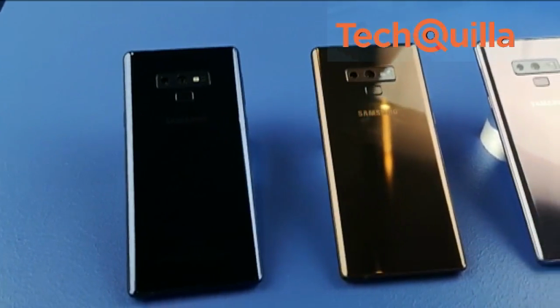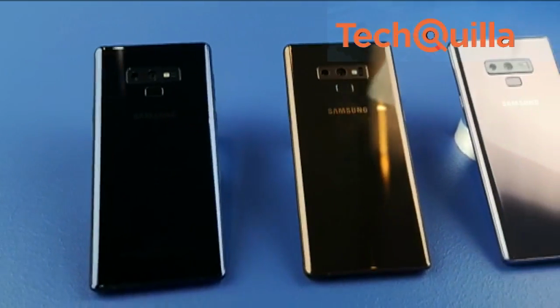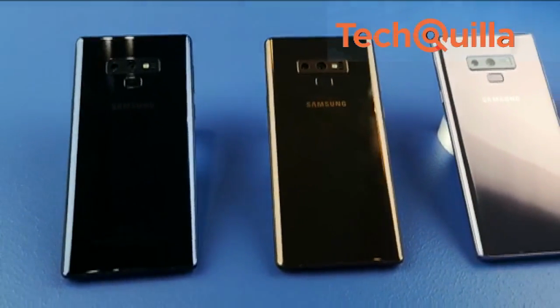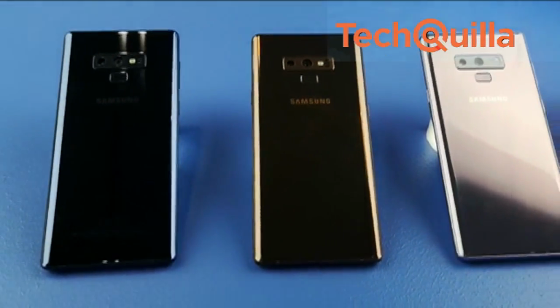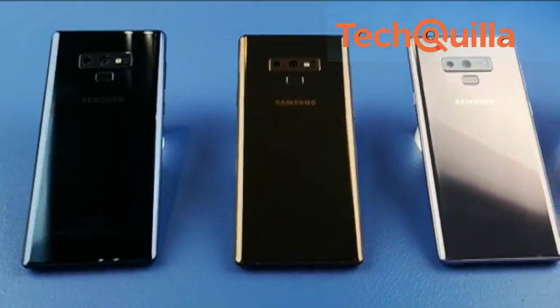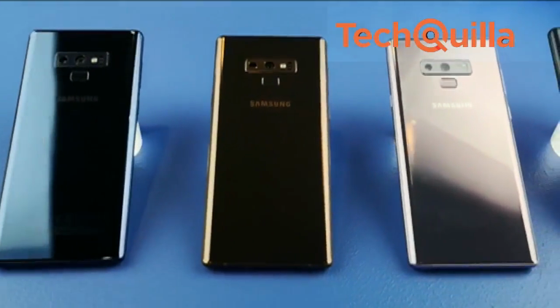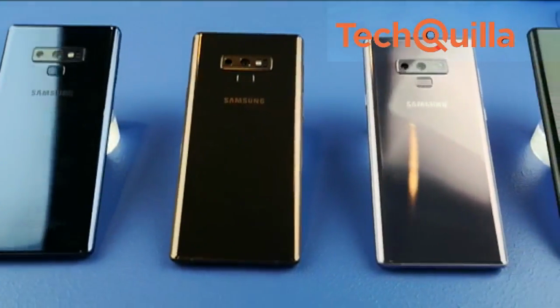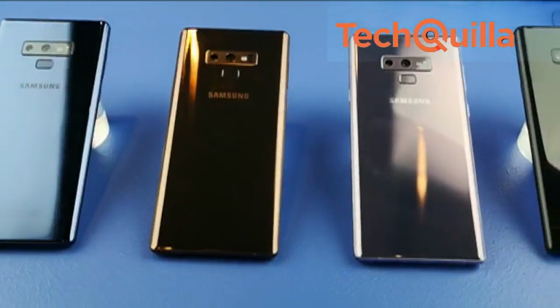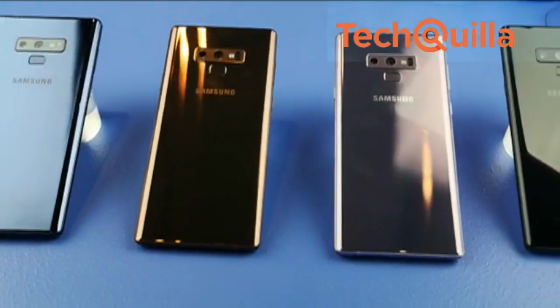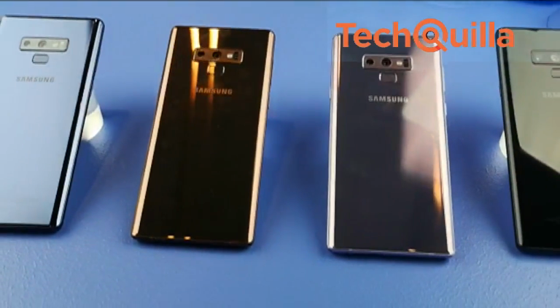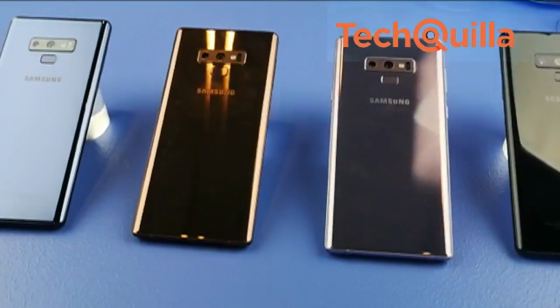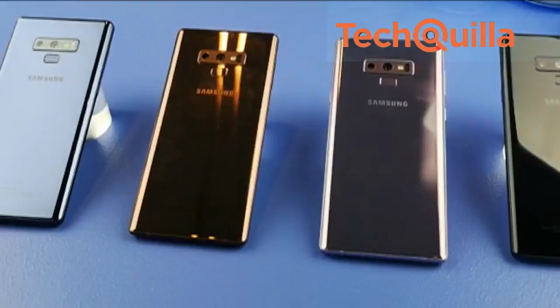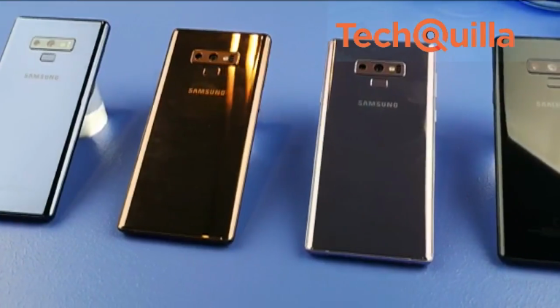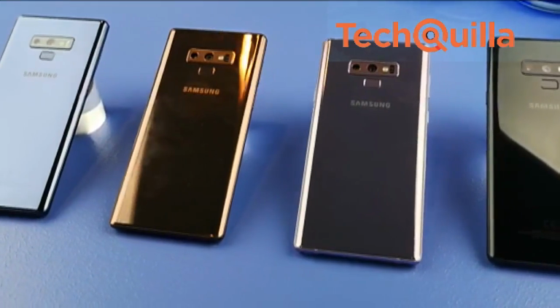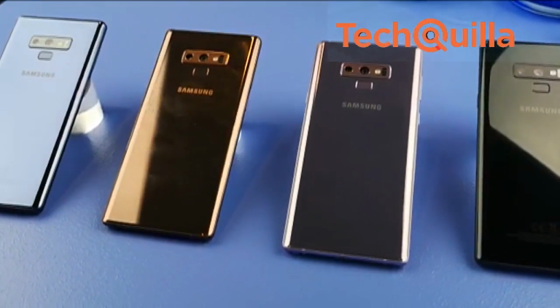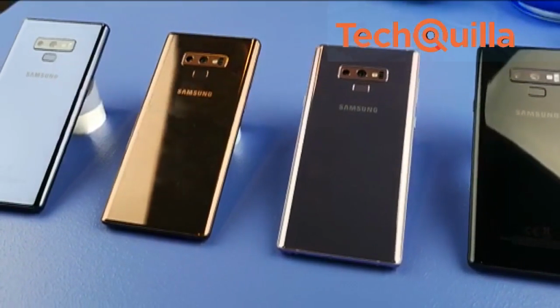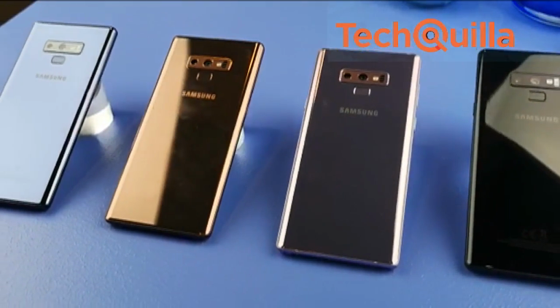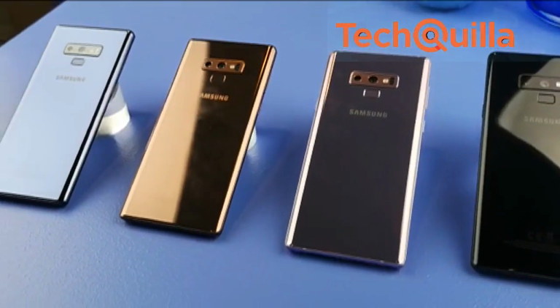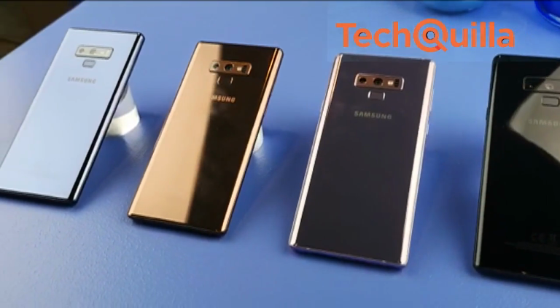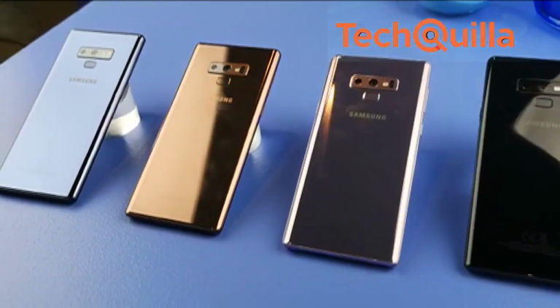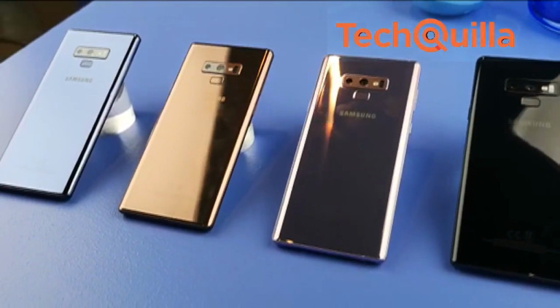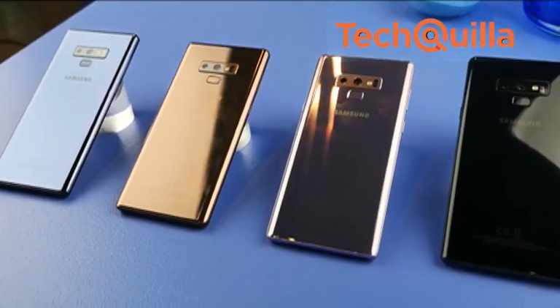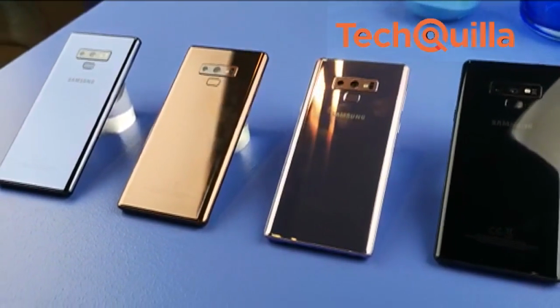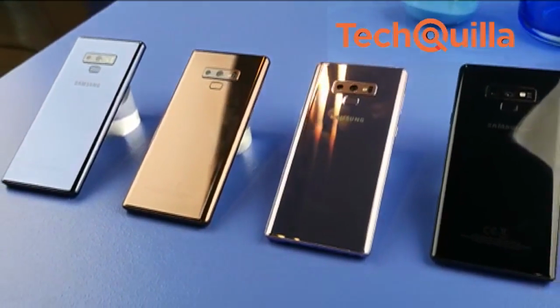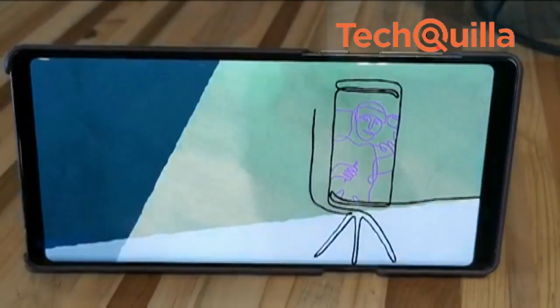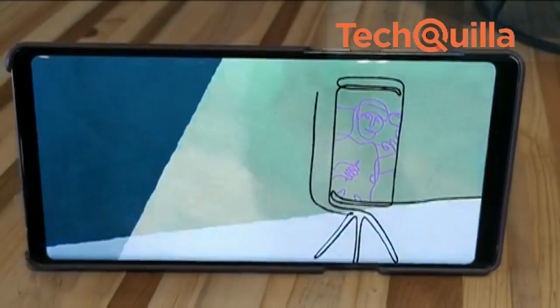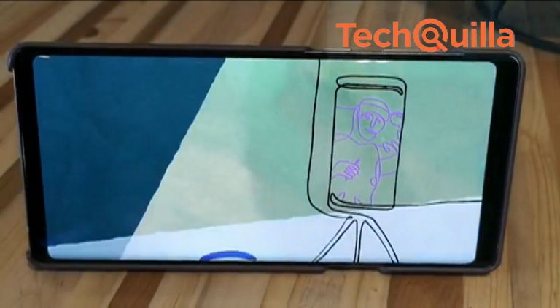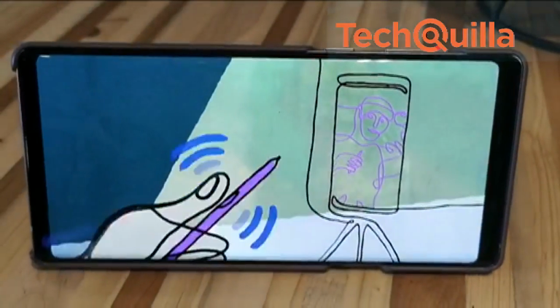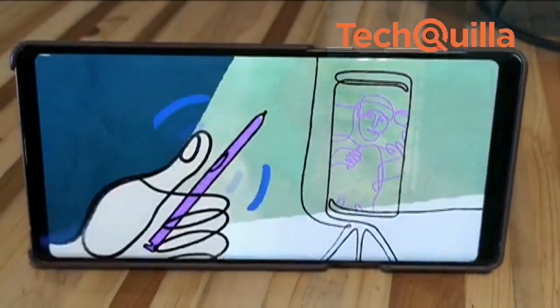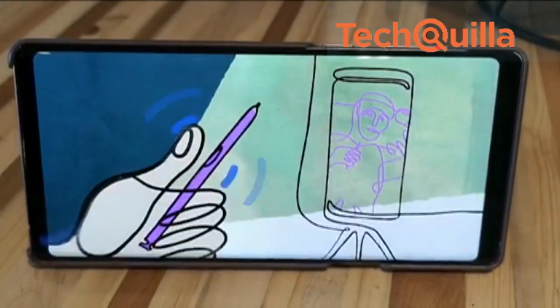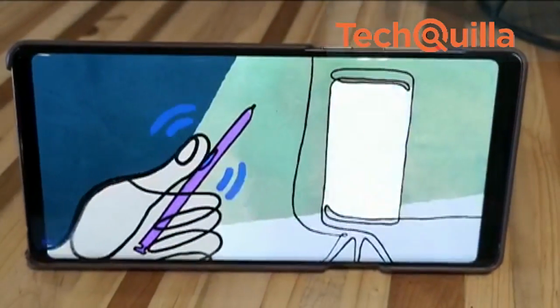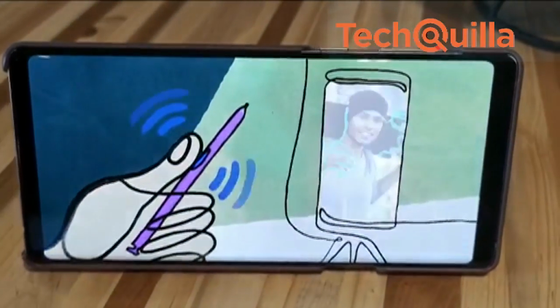It sports a dual camera system with dual optical image stabilization at the rear and an 8MP front shooter.